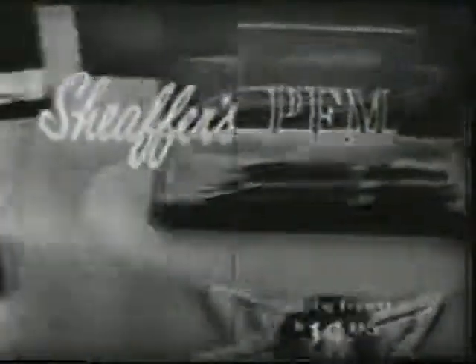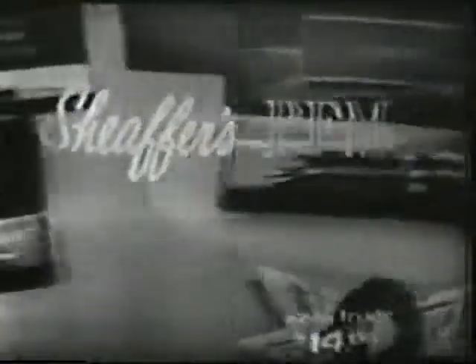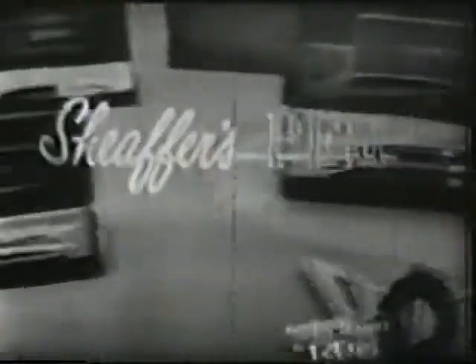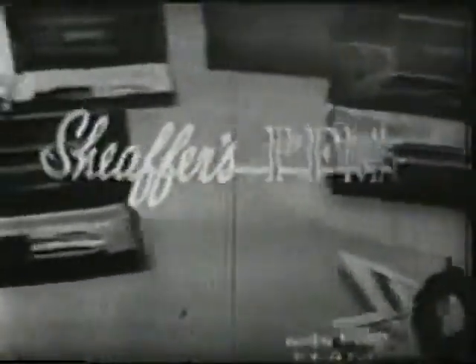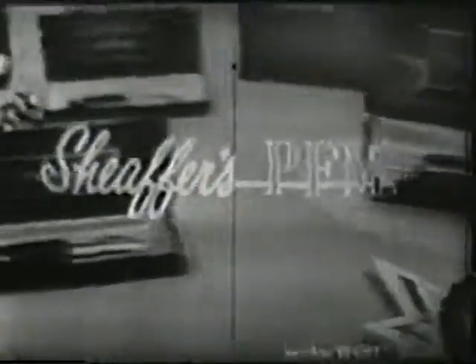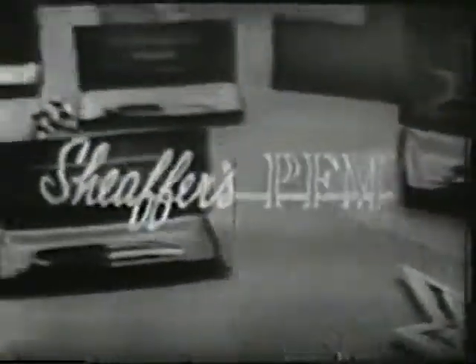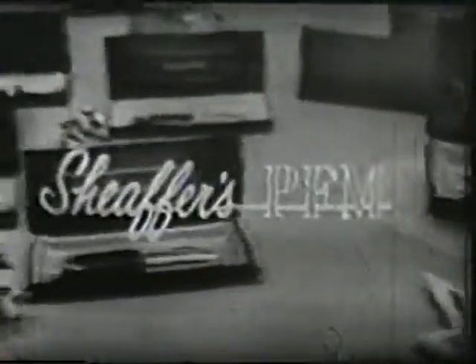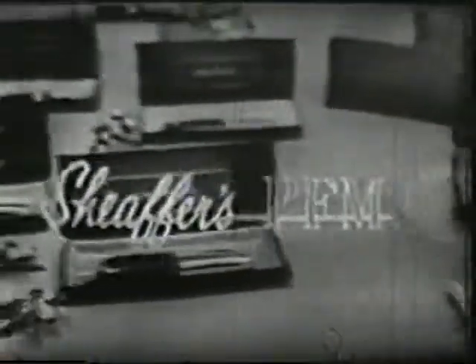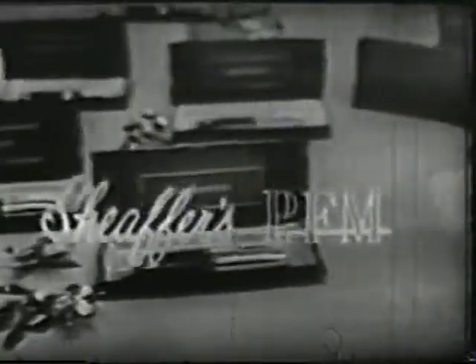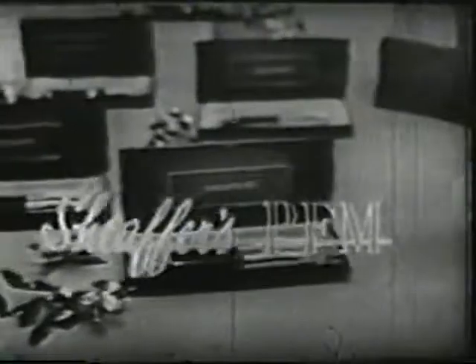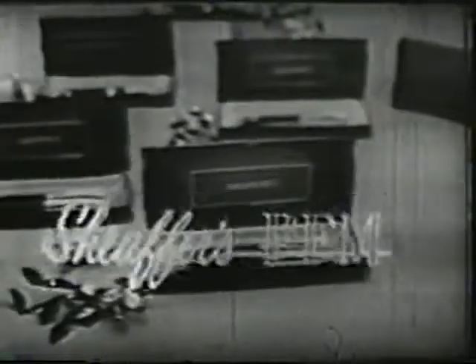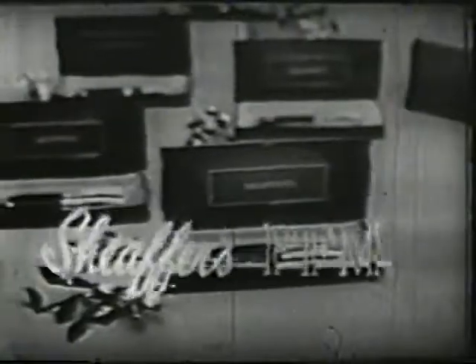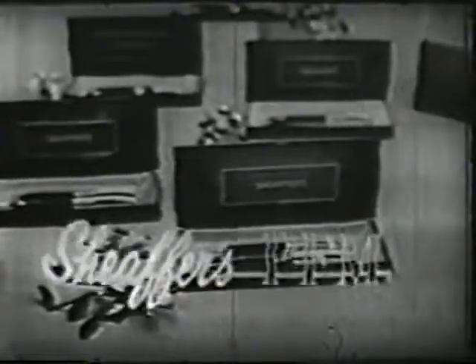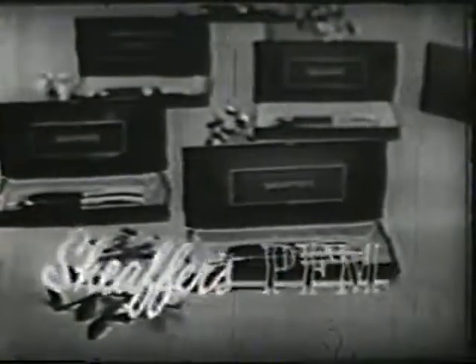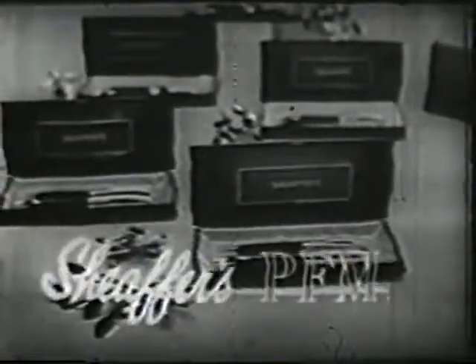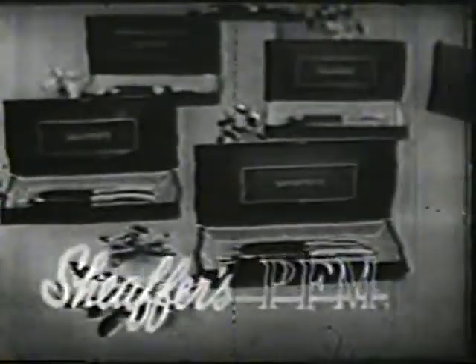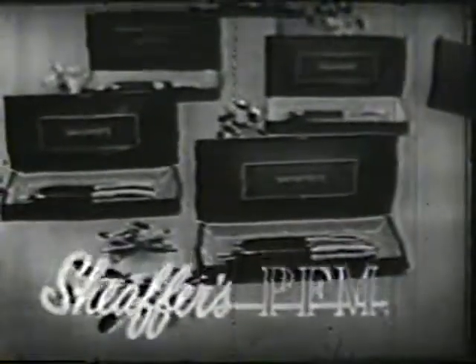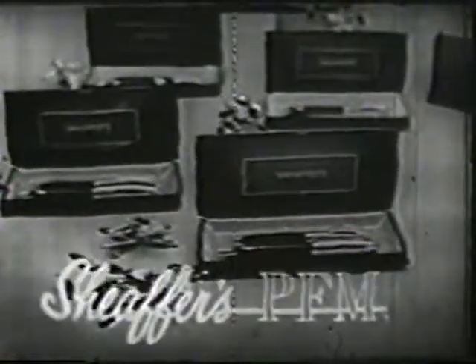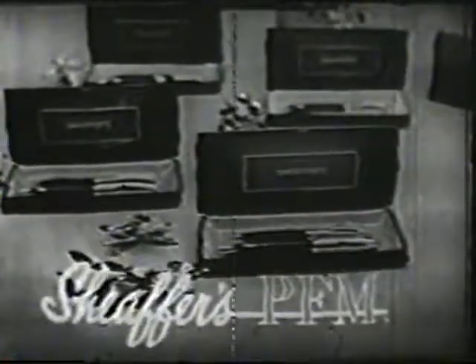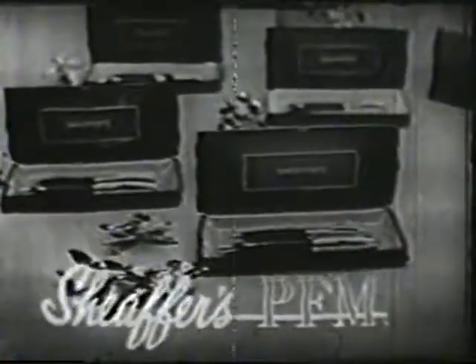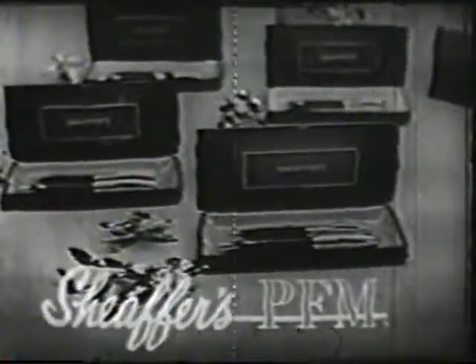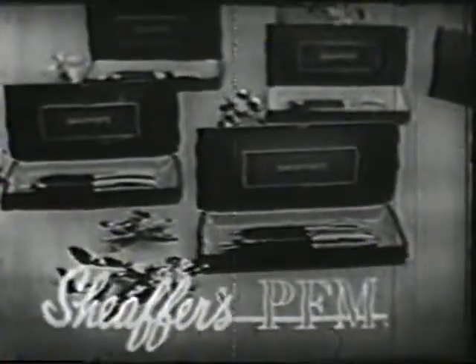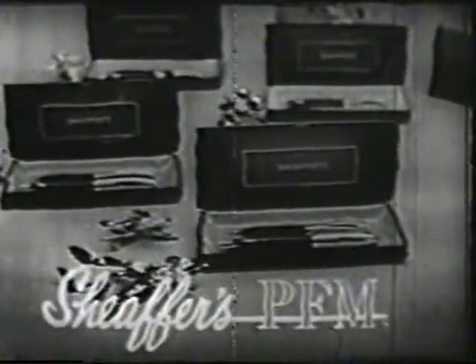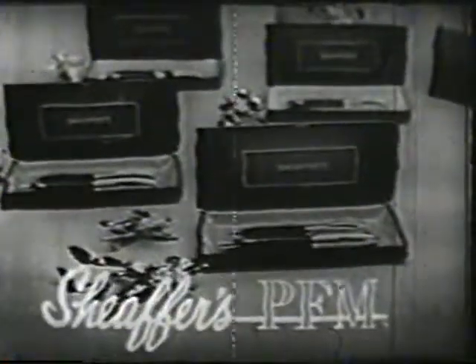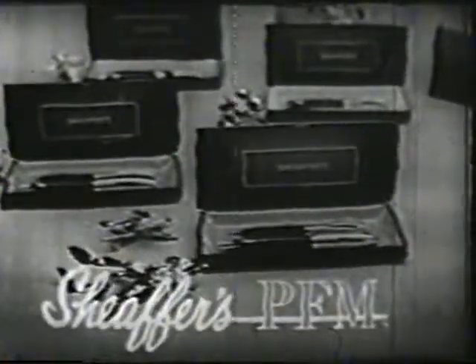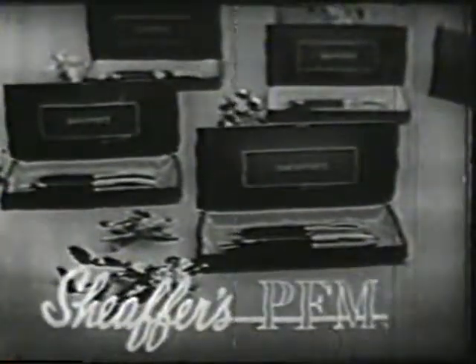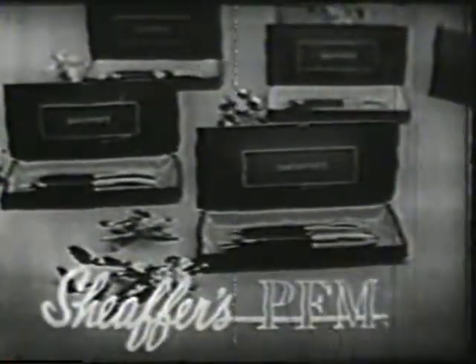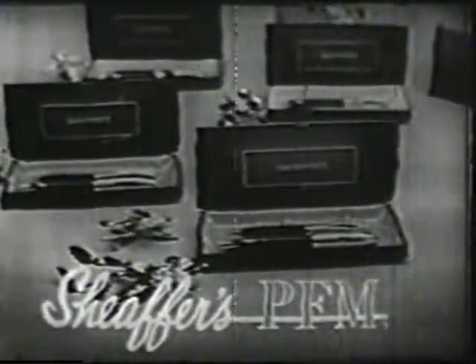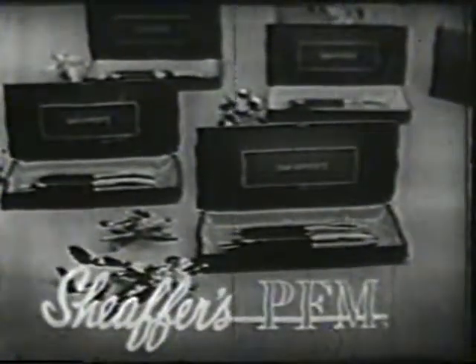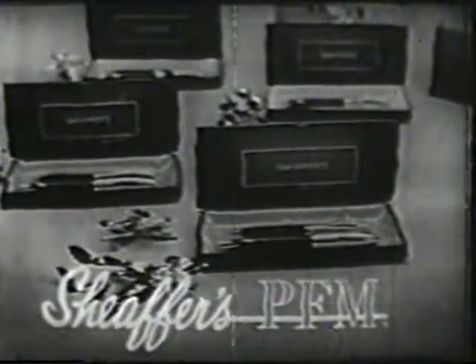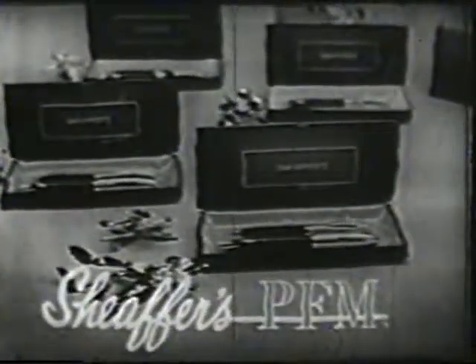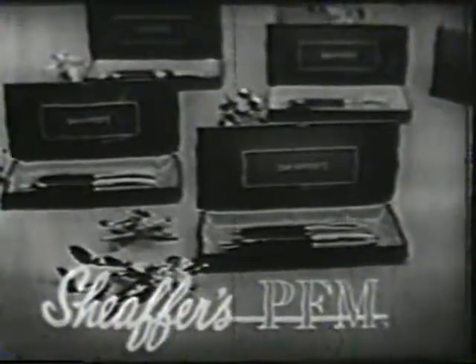Schaefer's PFM. It's the newest, most exciting gift you can give a man.